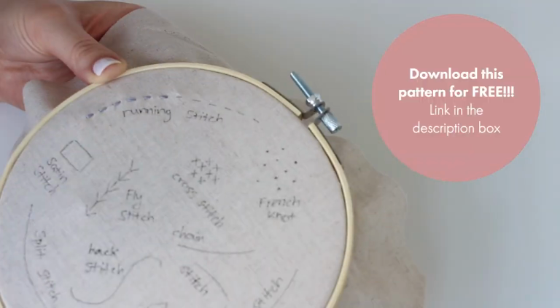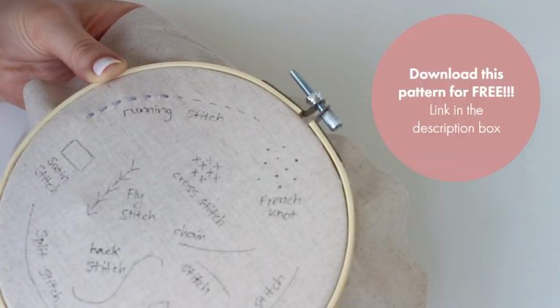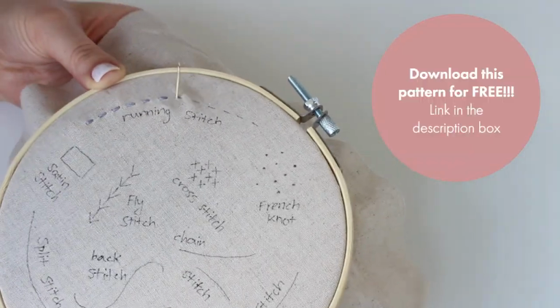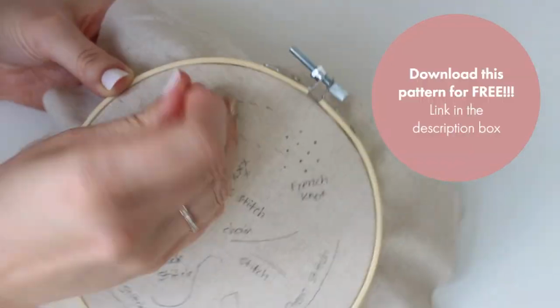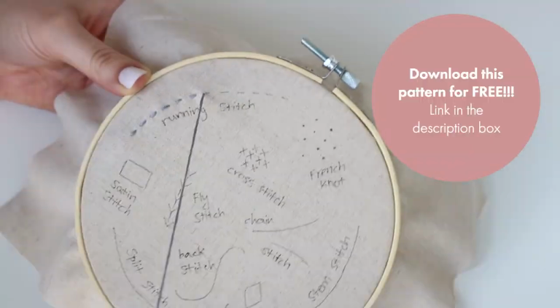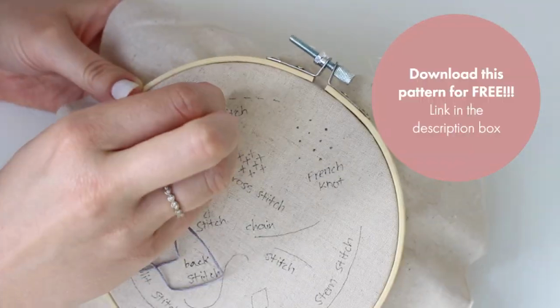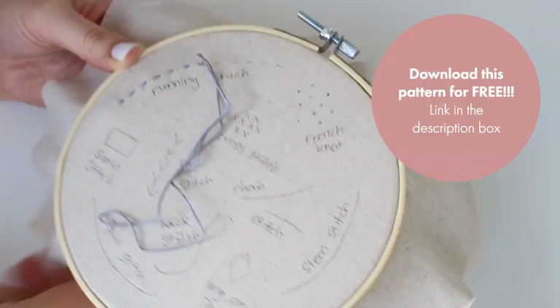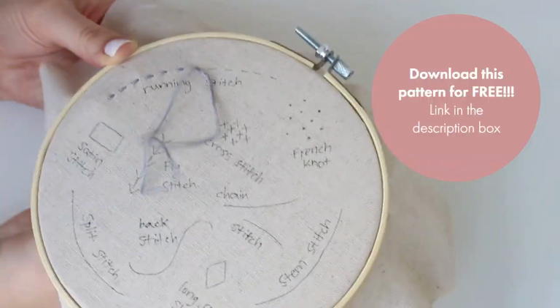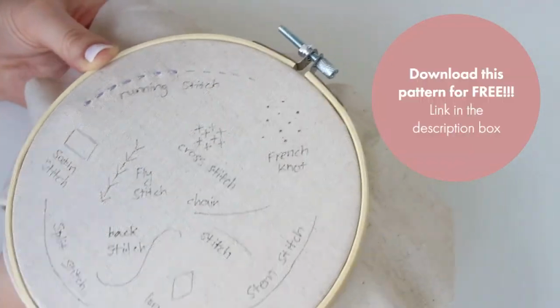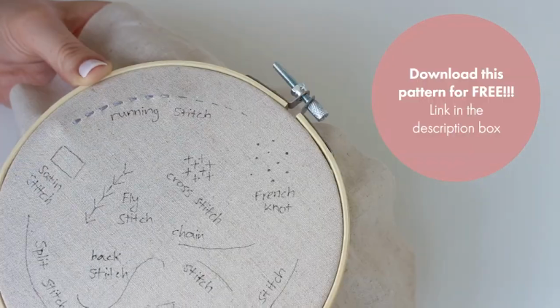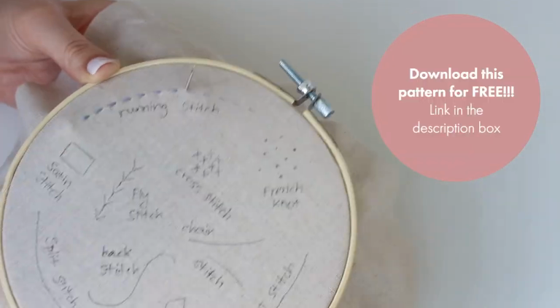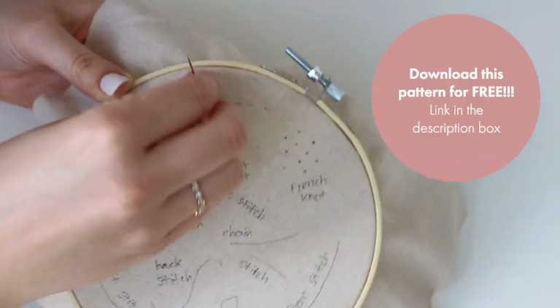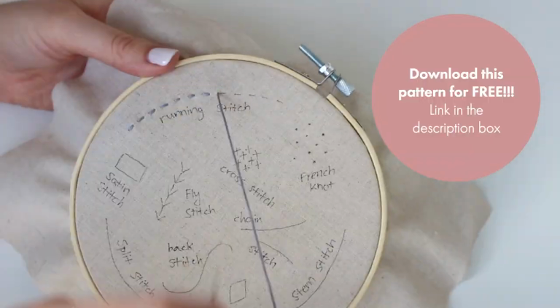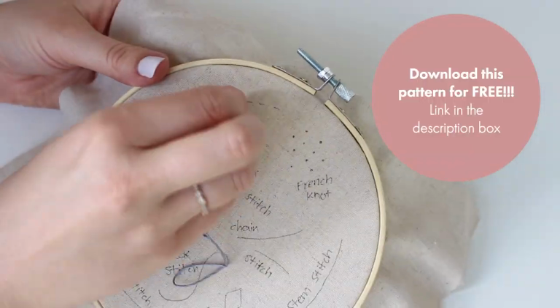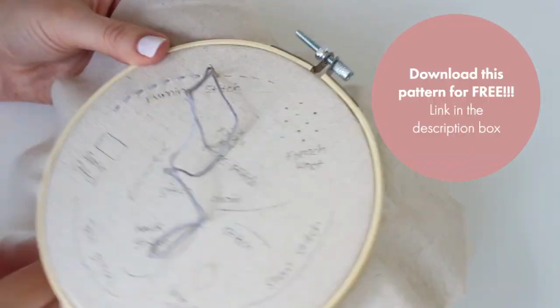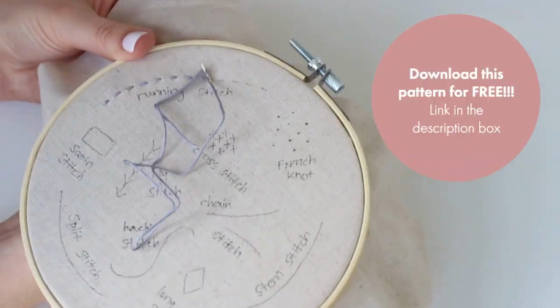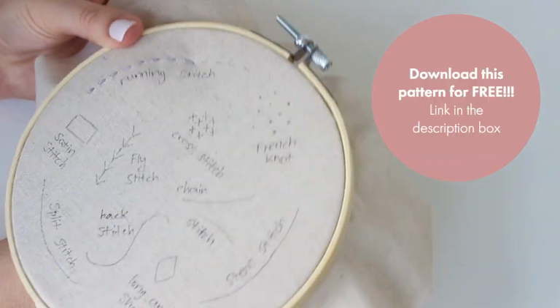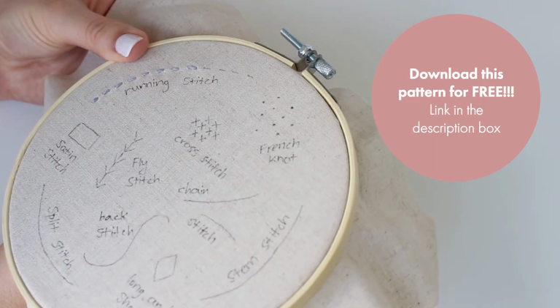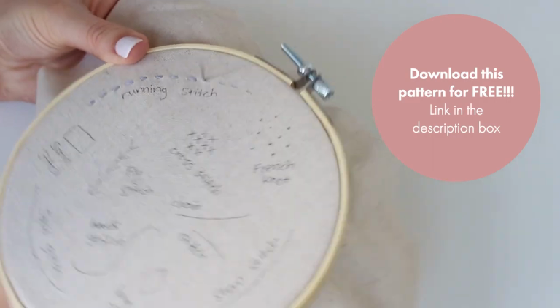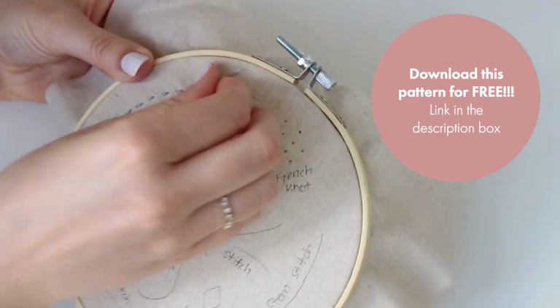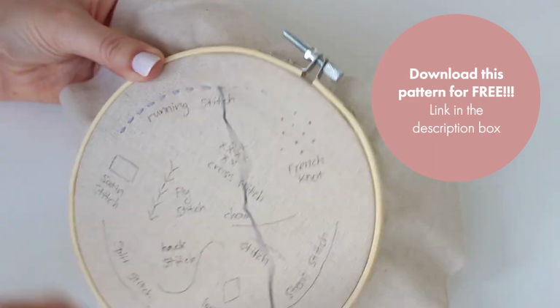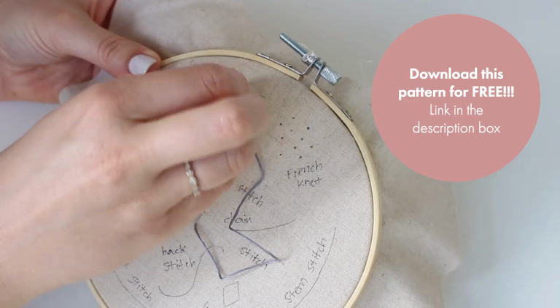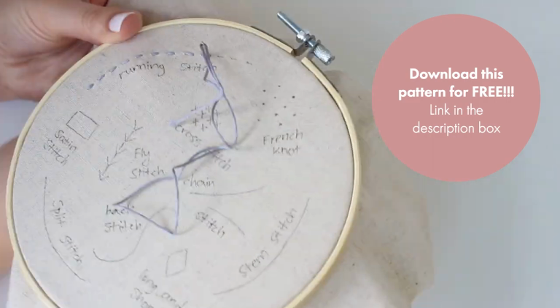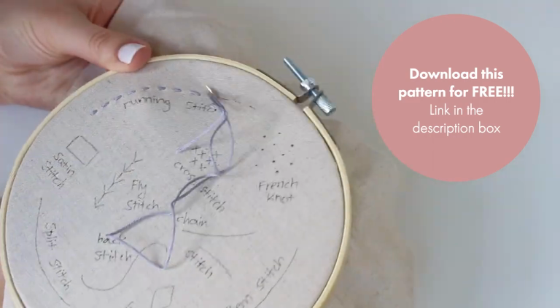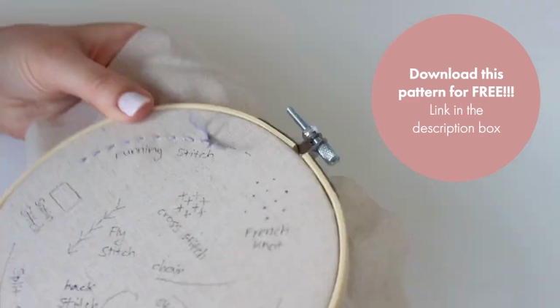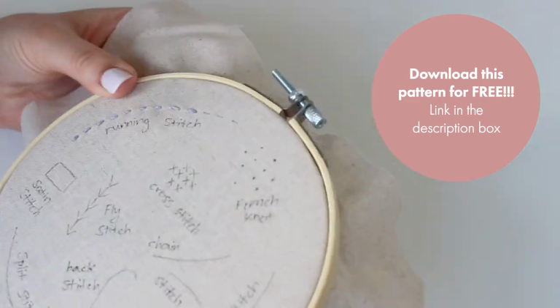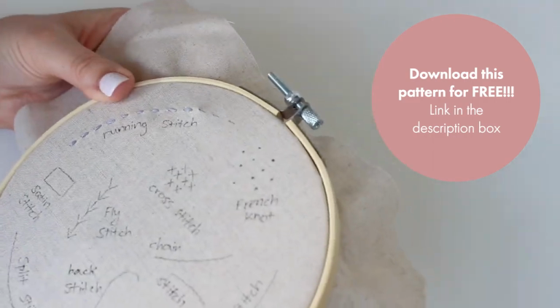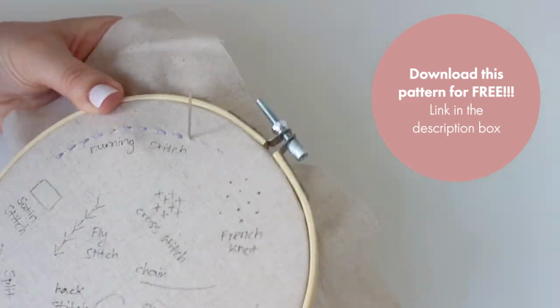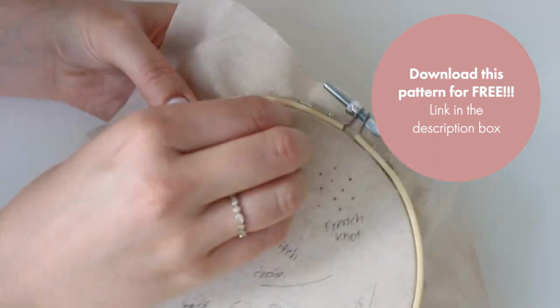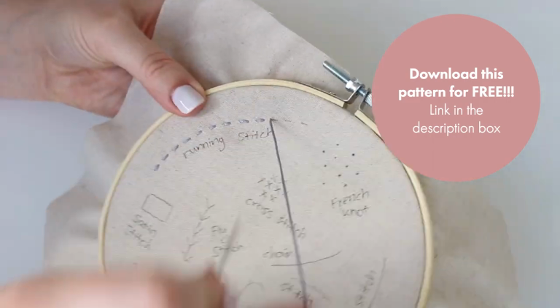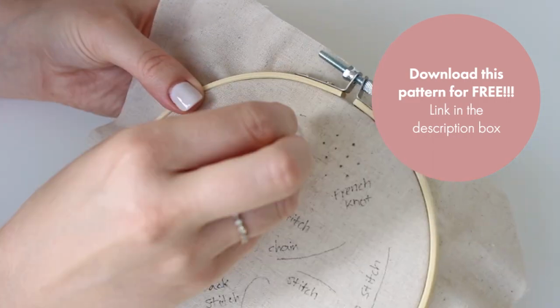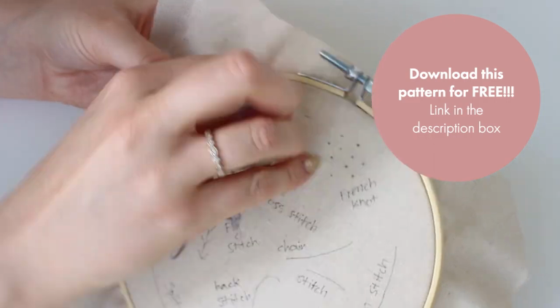By the way, this pattern is available for free download. You have the link in the description box so go ahead and enjoy!